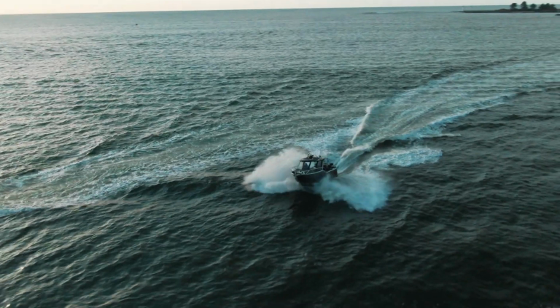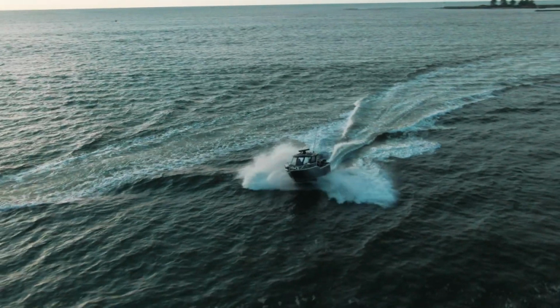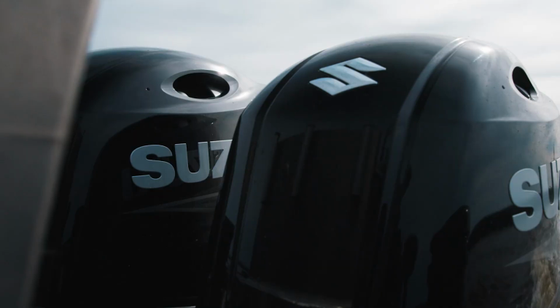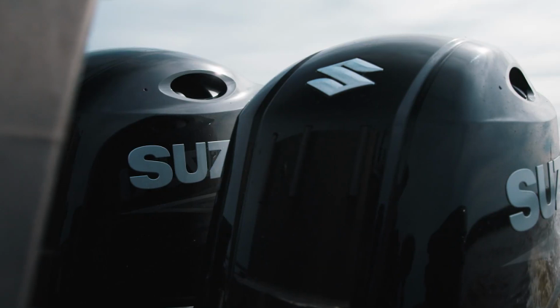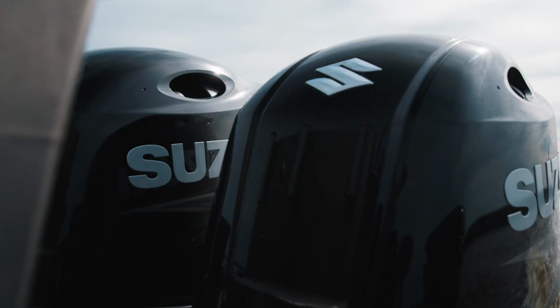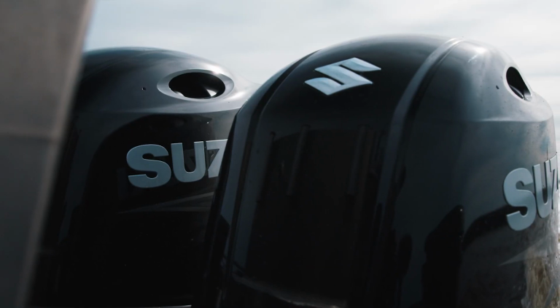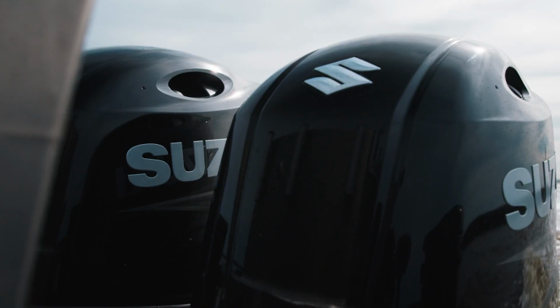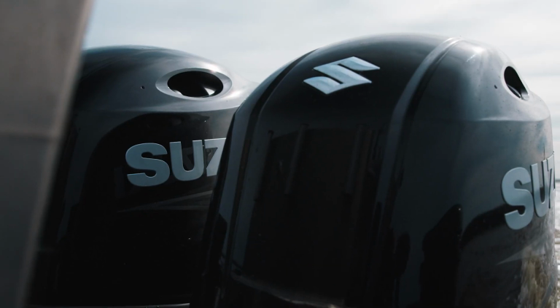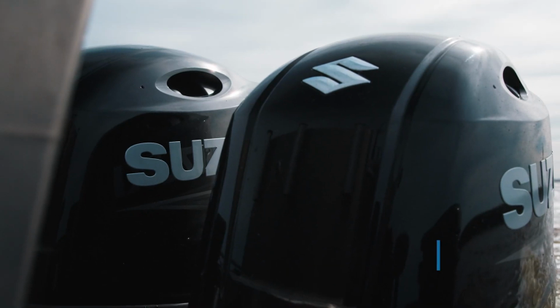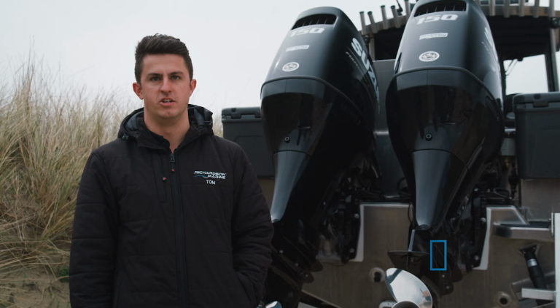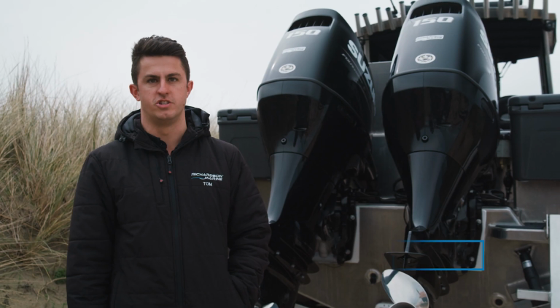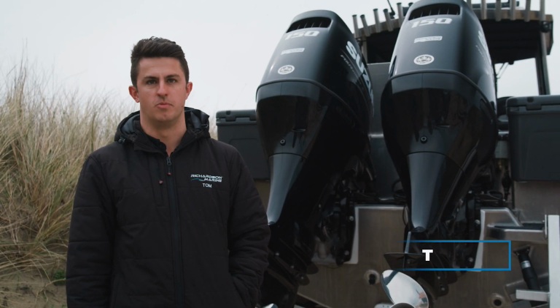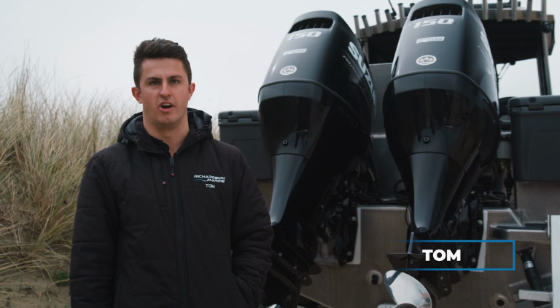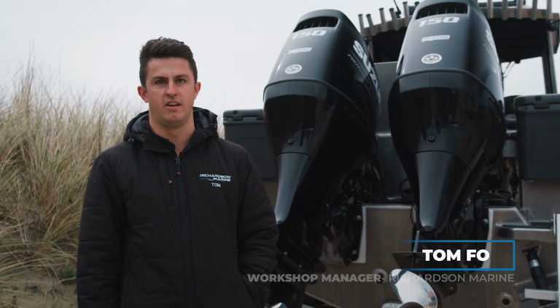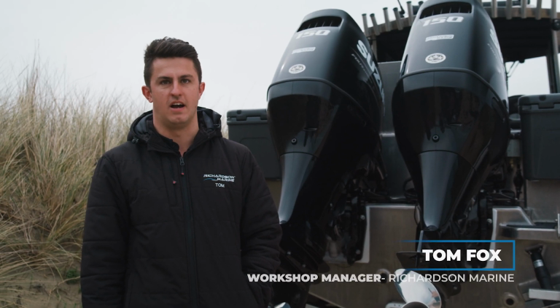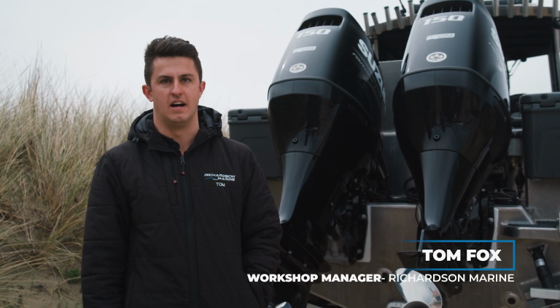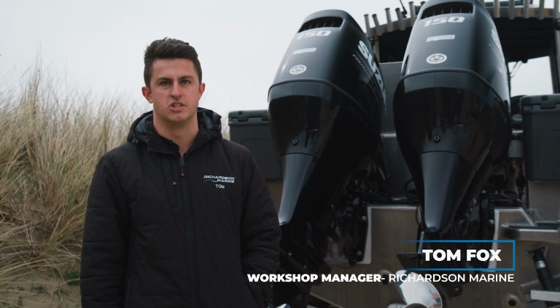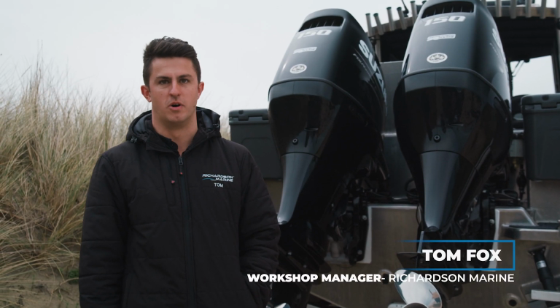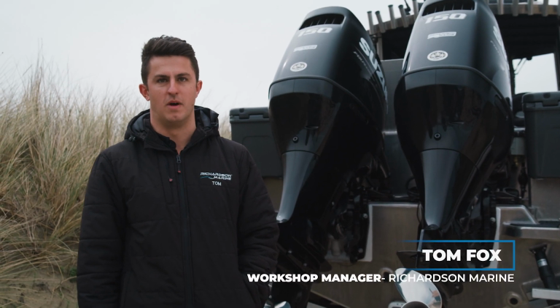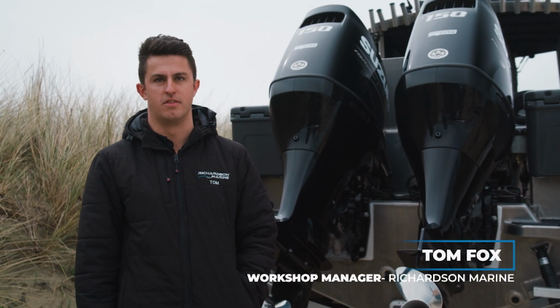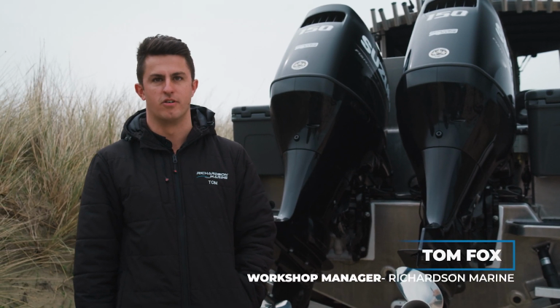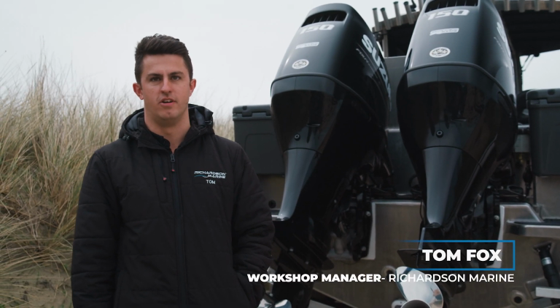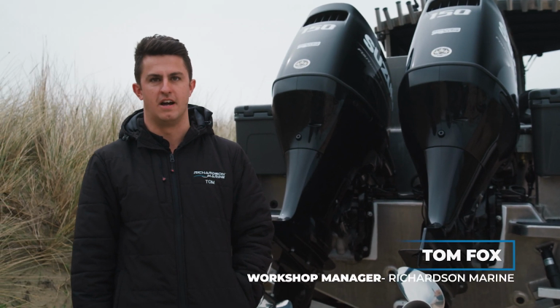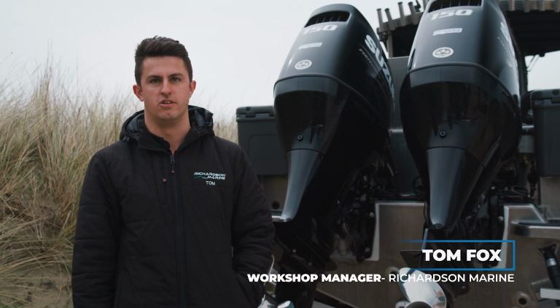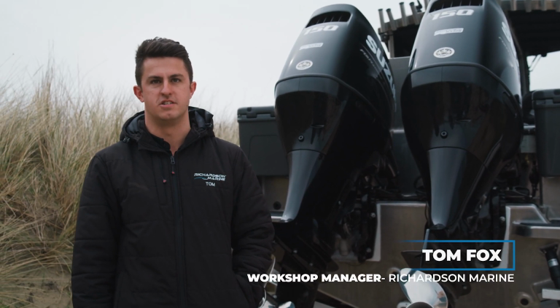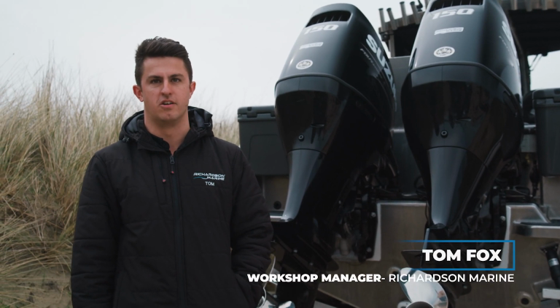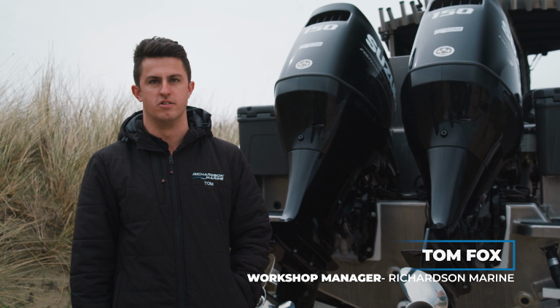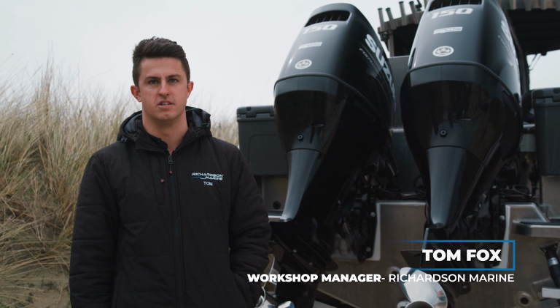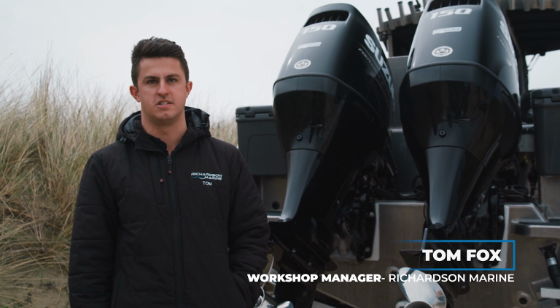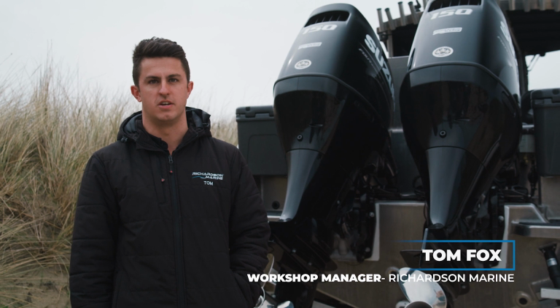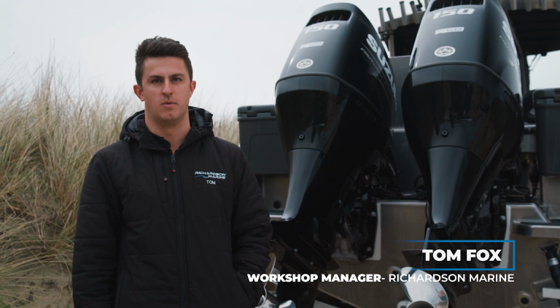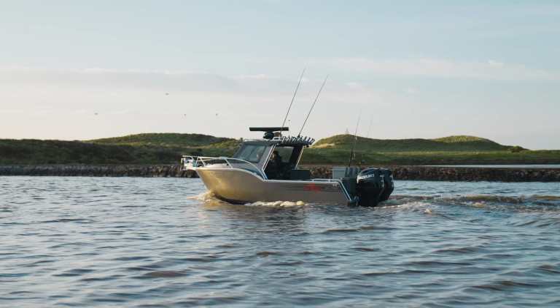G'day guys, it's Tom here from Richardson Marine. I just want to run through our new SeaCruiser 7100.